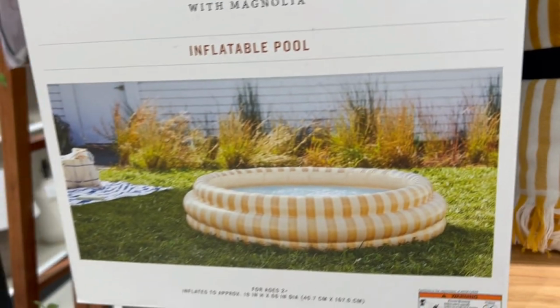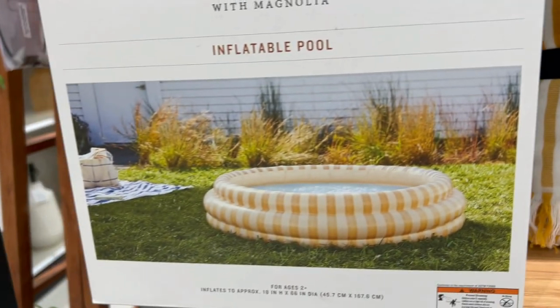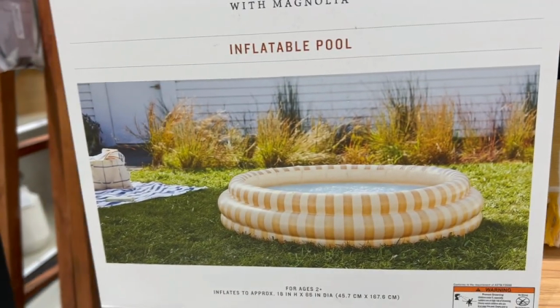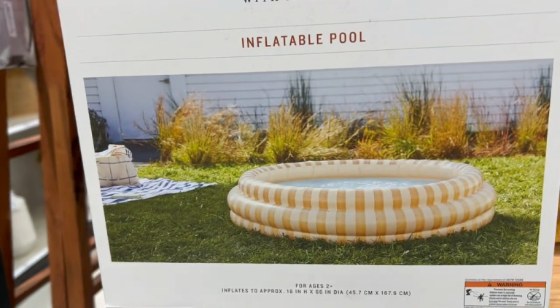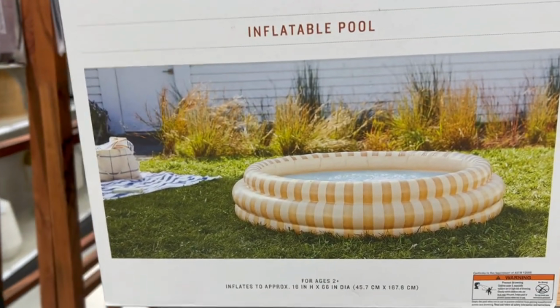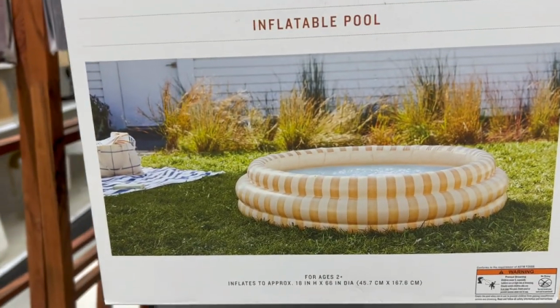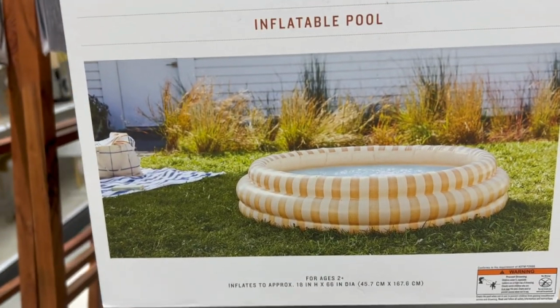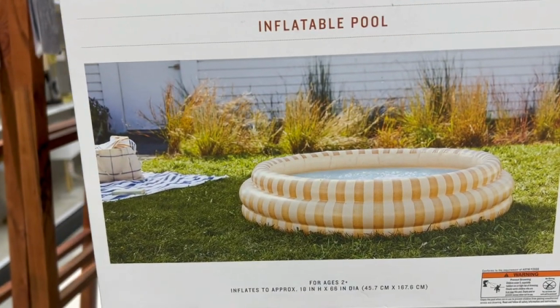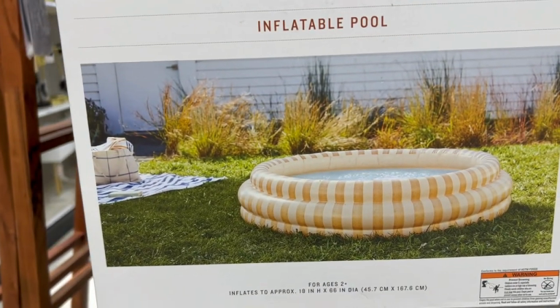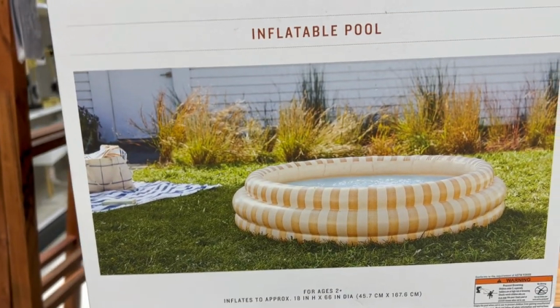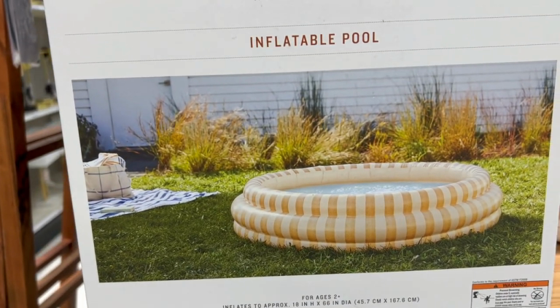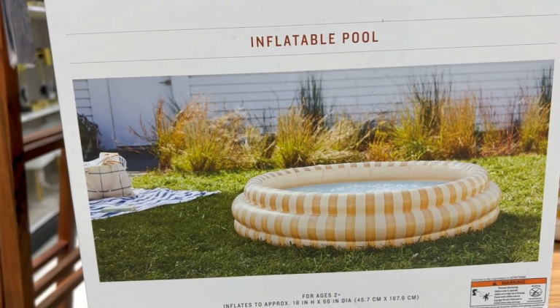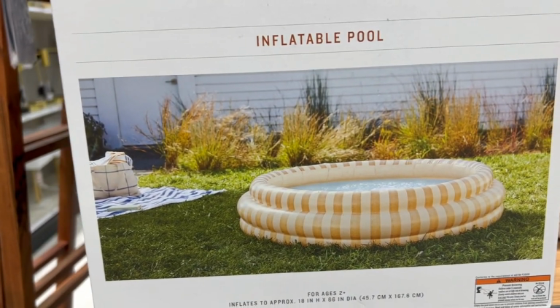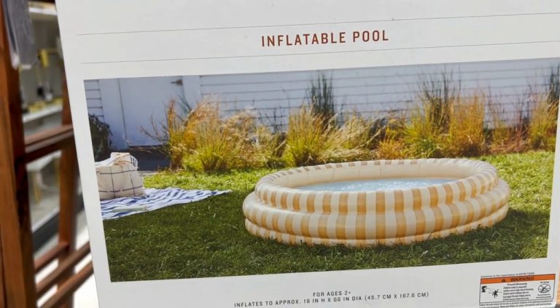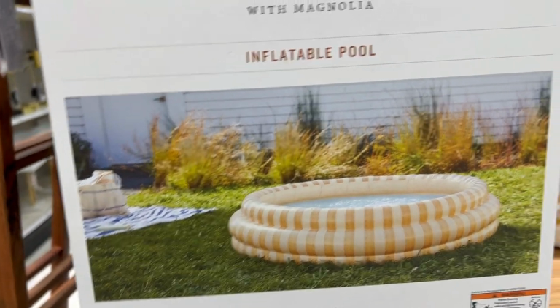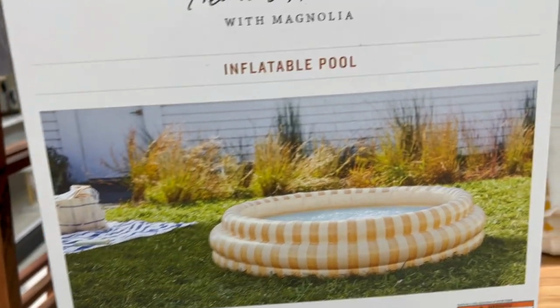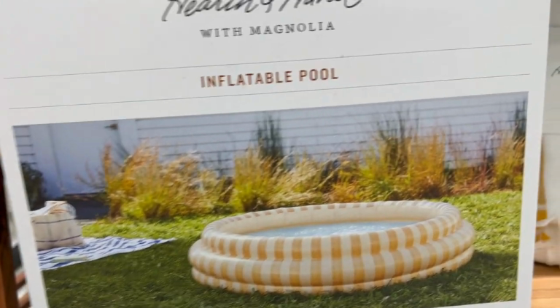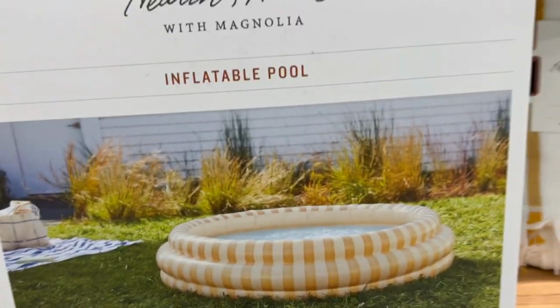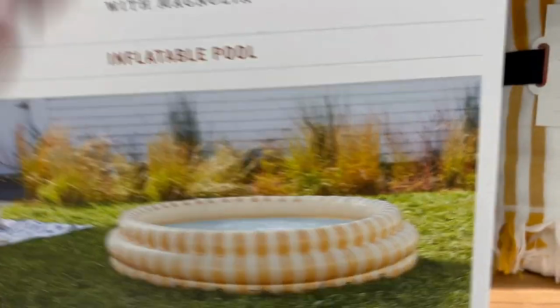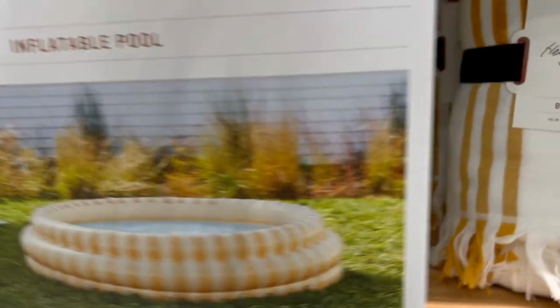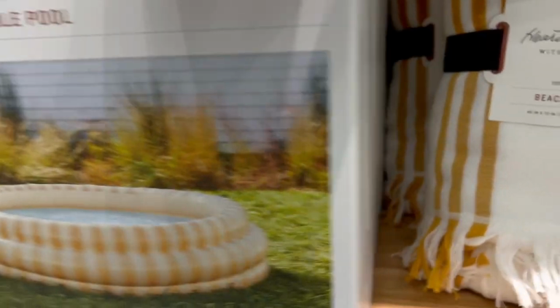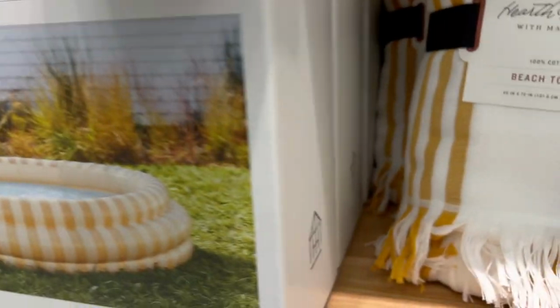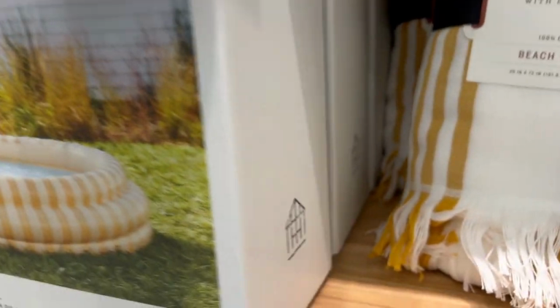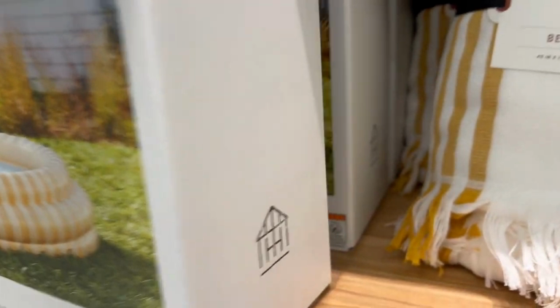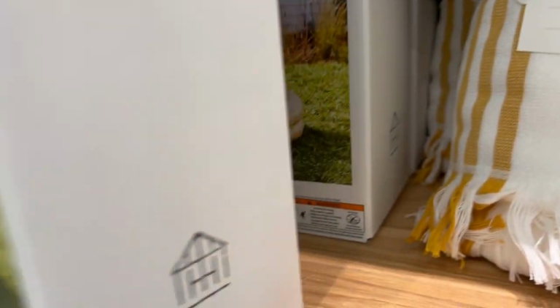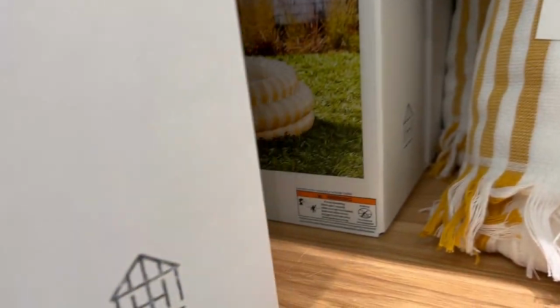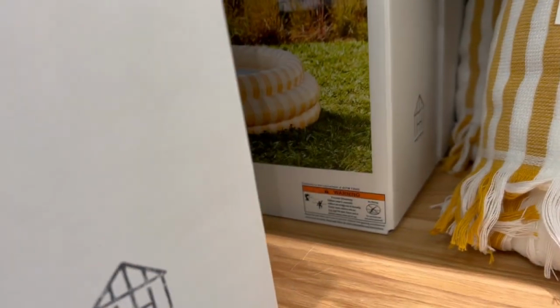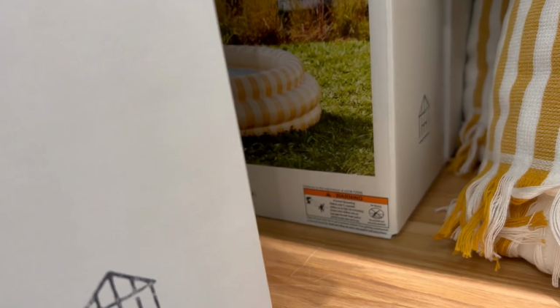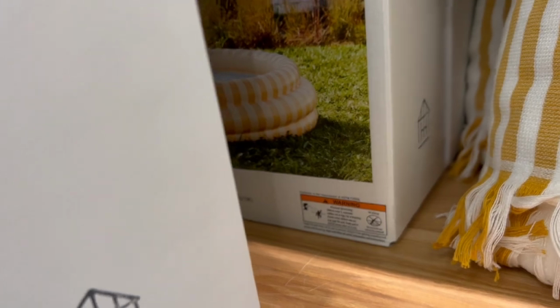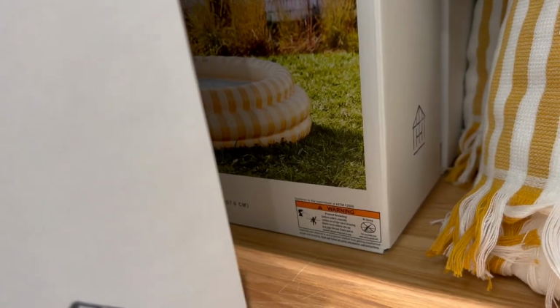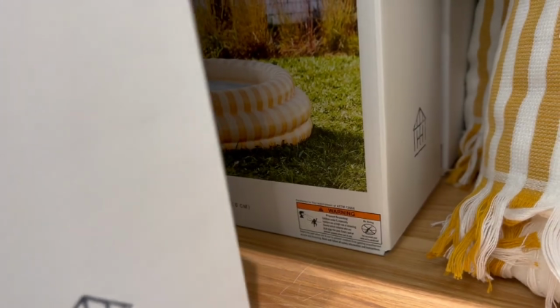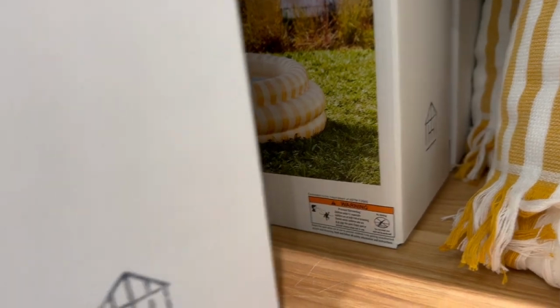They also have an inflatable pool that goes with the summer vibes in those same colors as well.